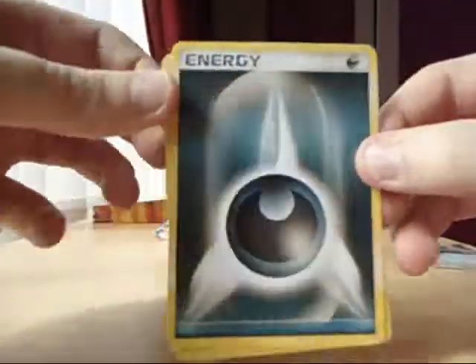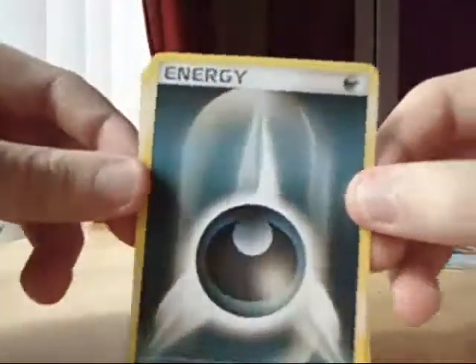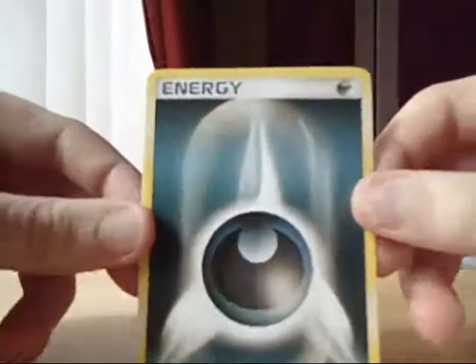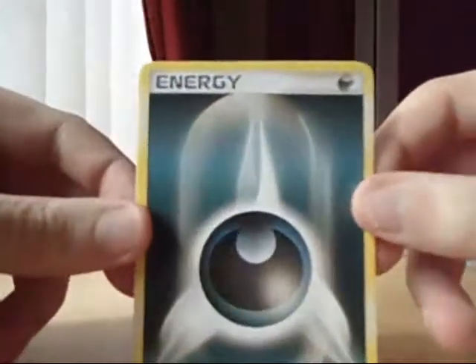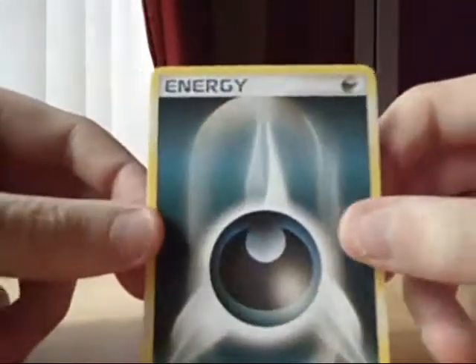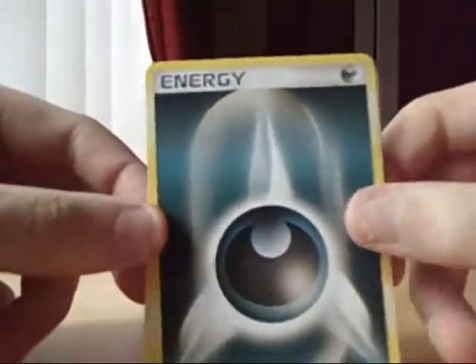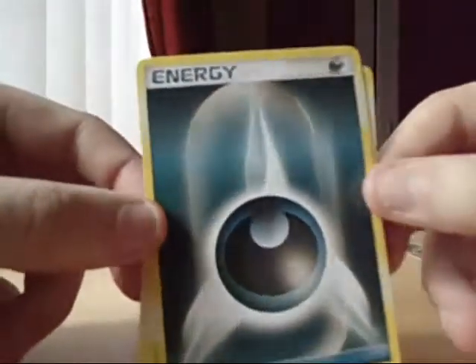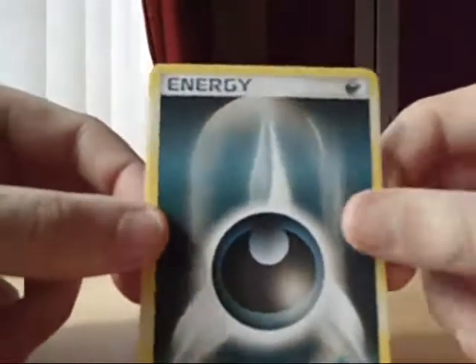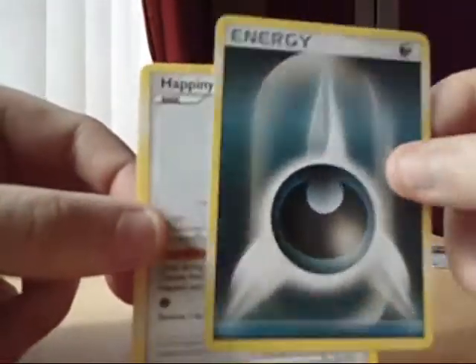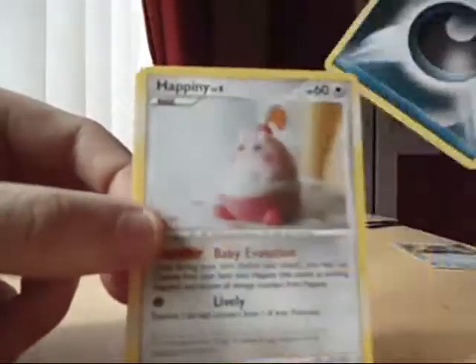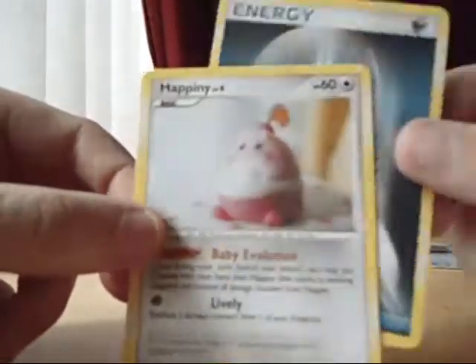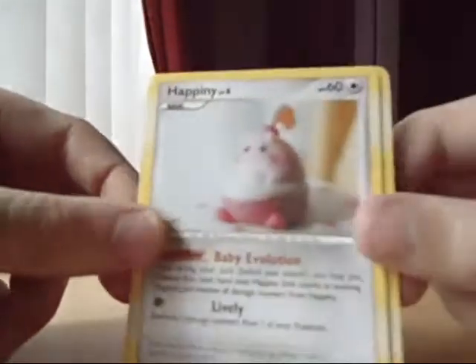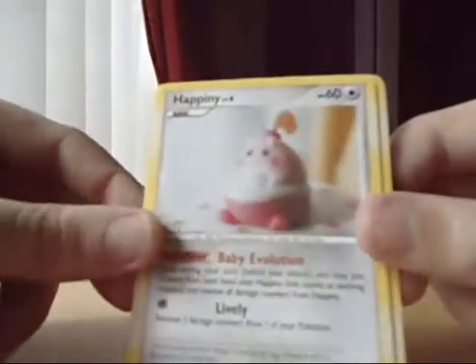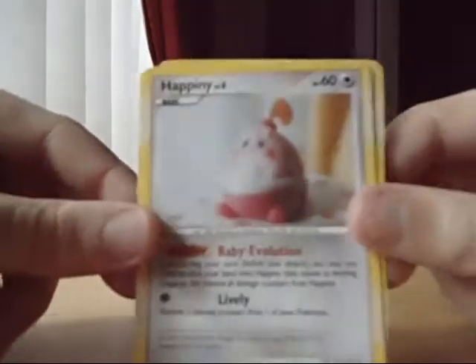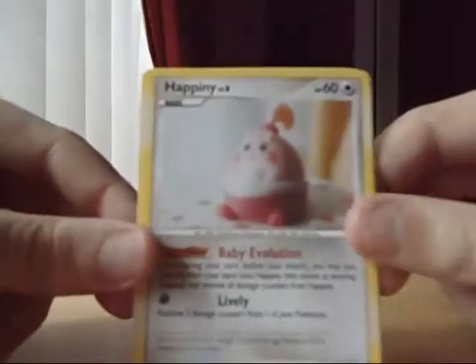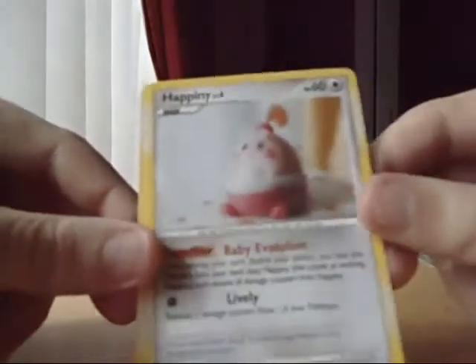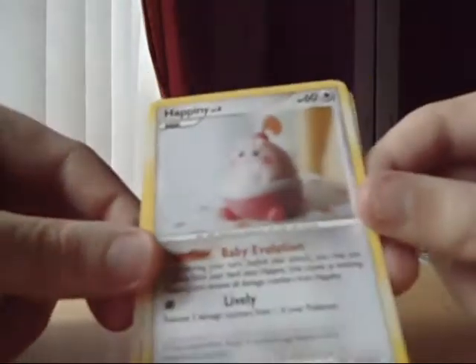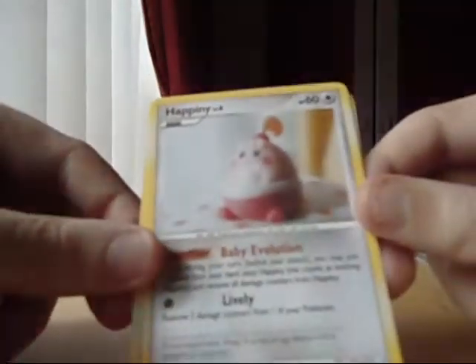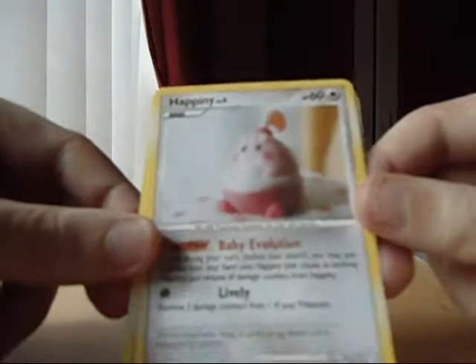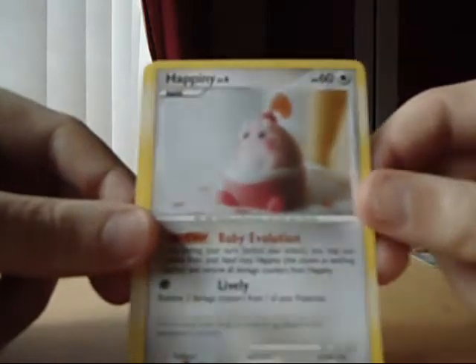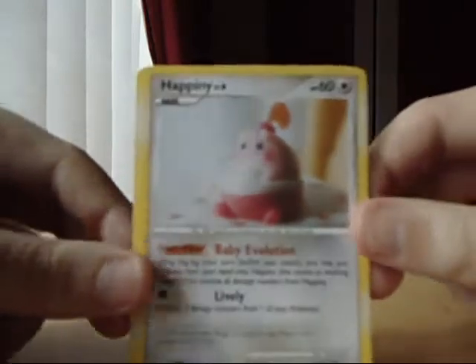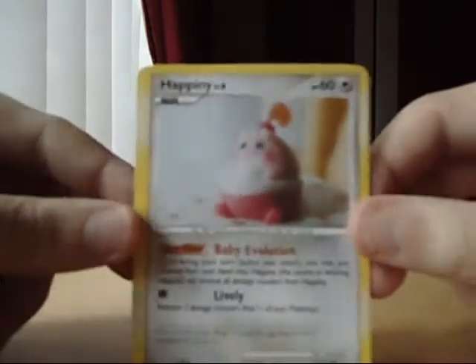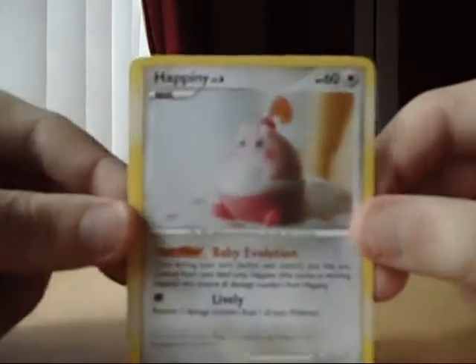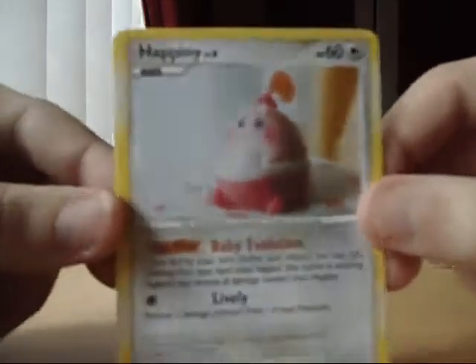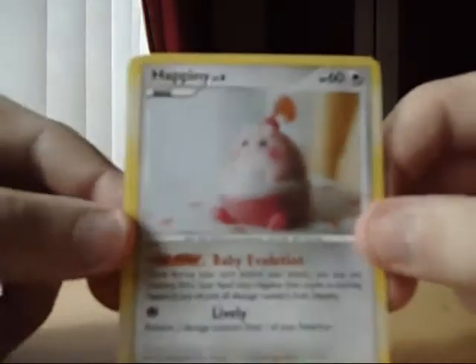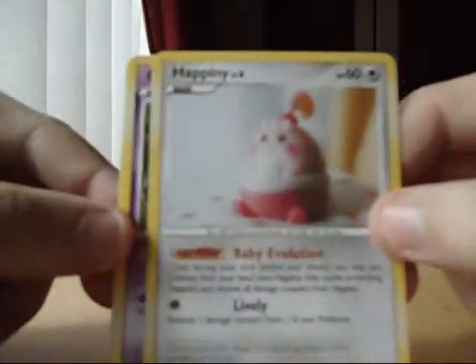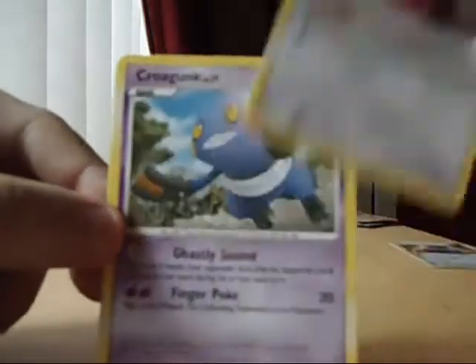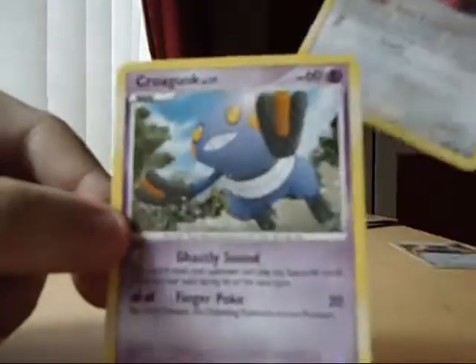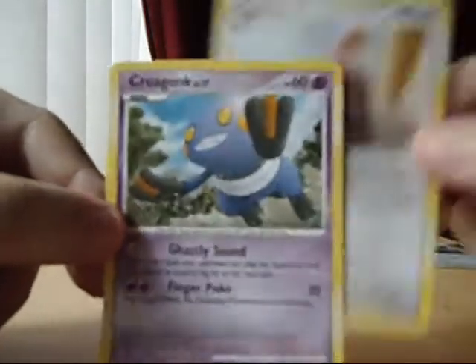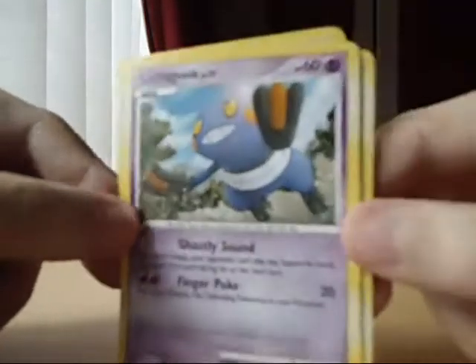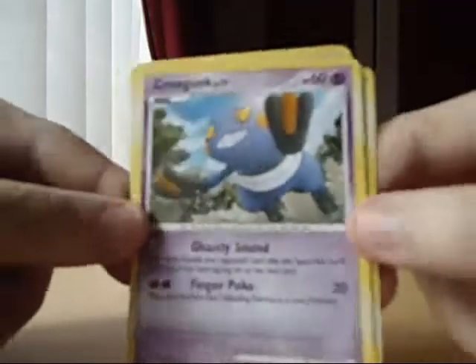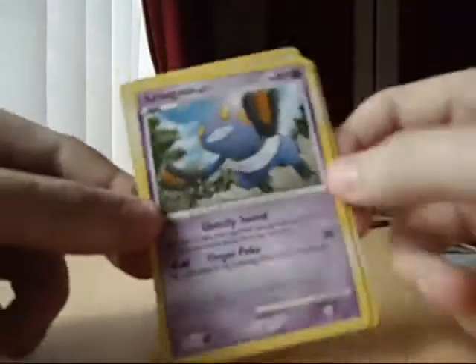We've got a Dance Energy, a Pappini — quality, looks awesome — and a Crow Grunk.